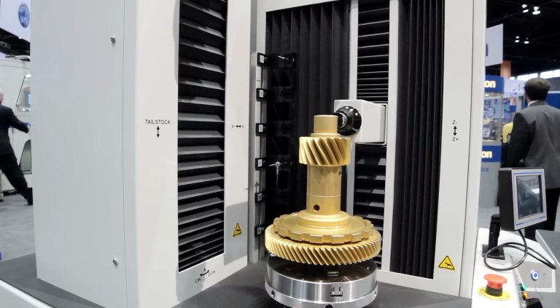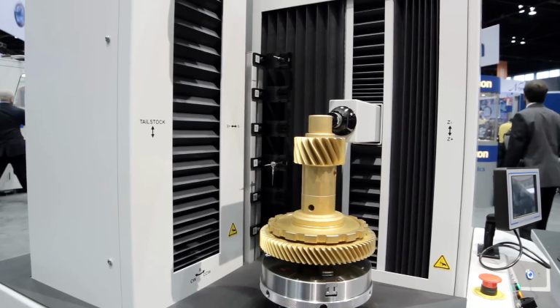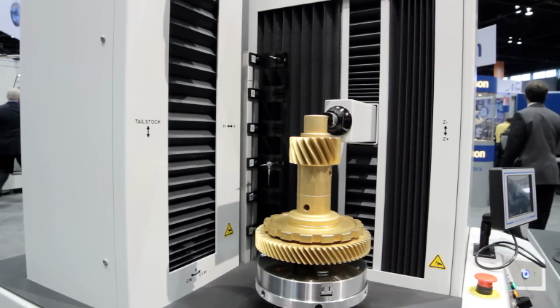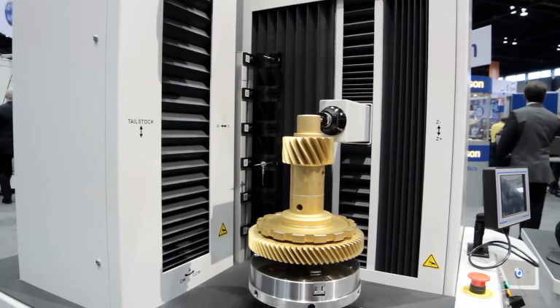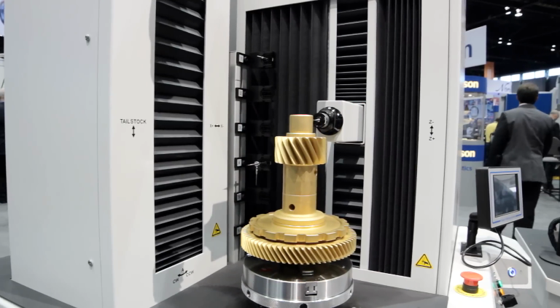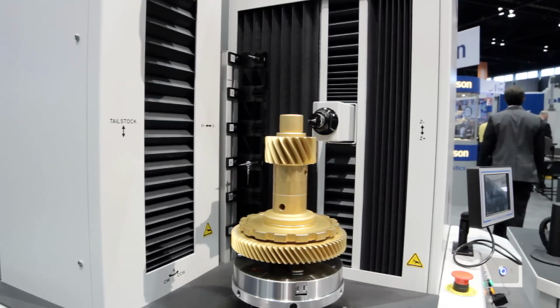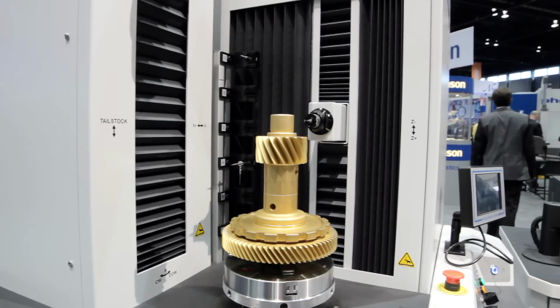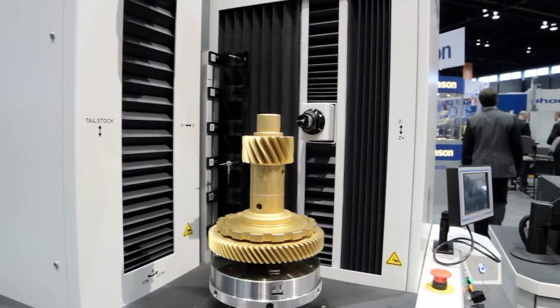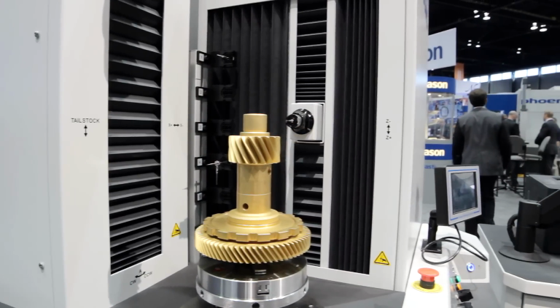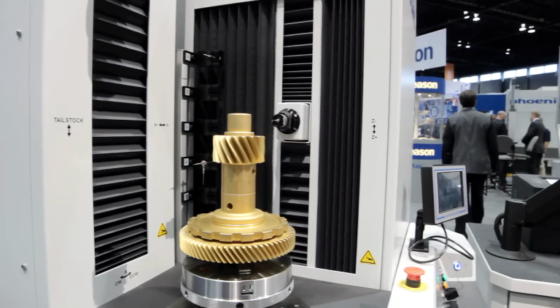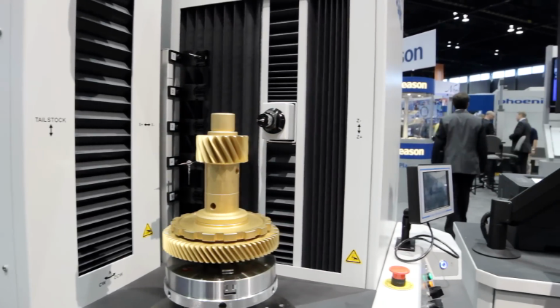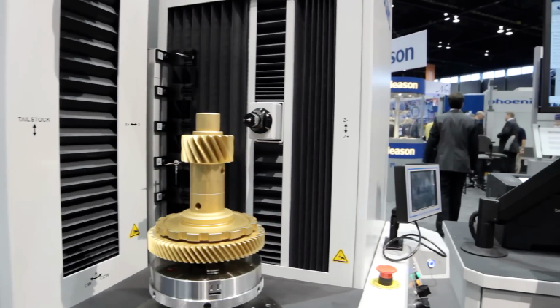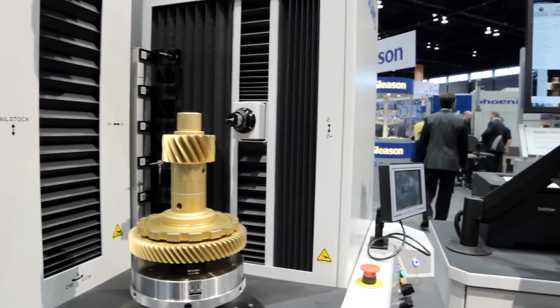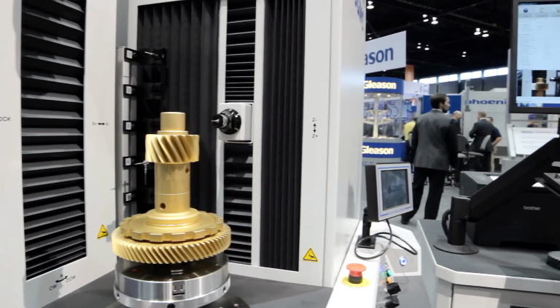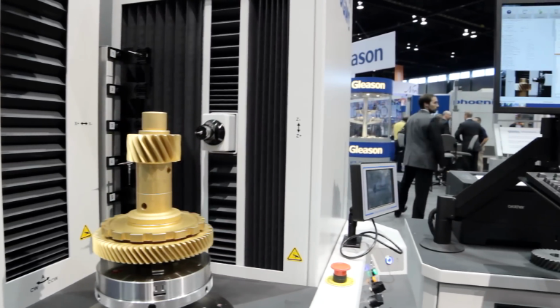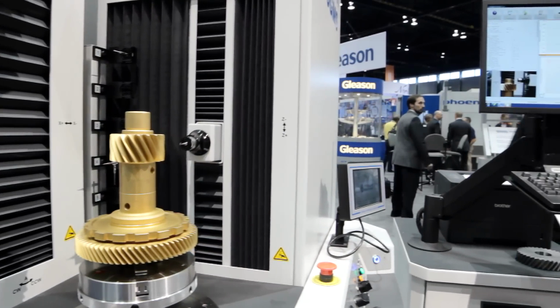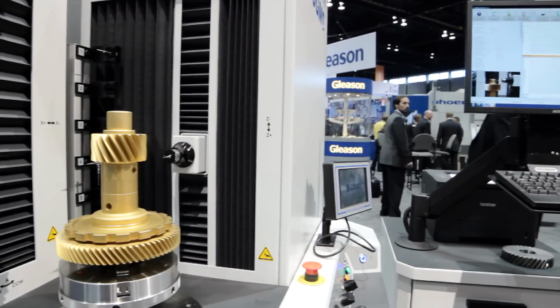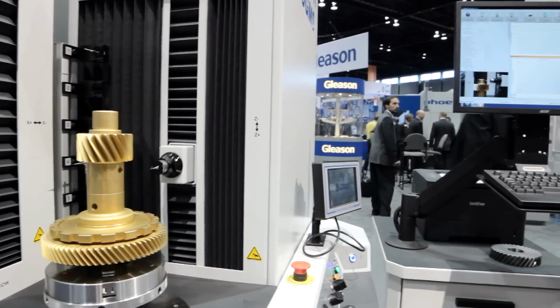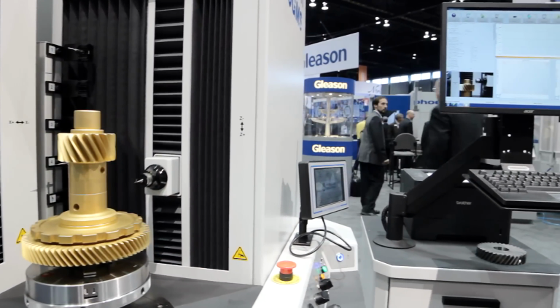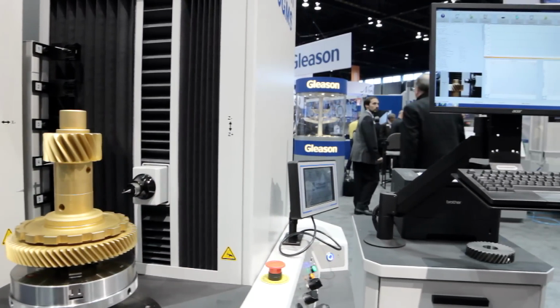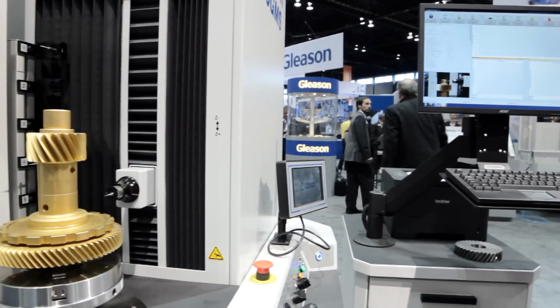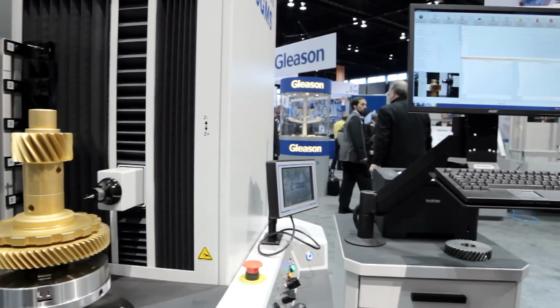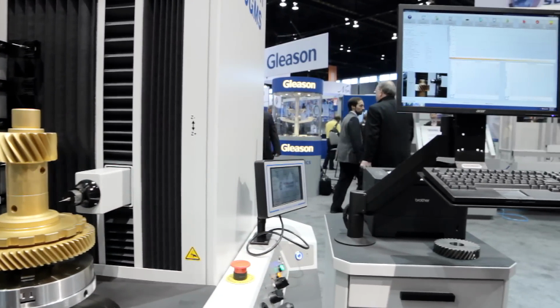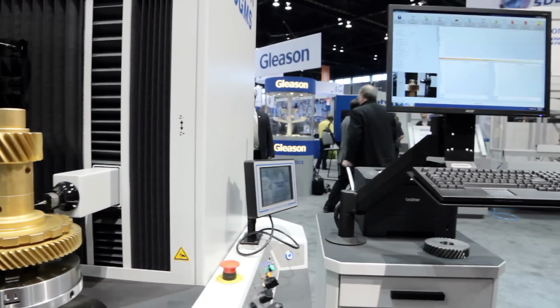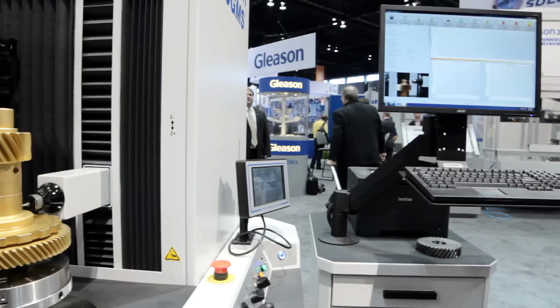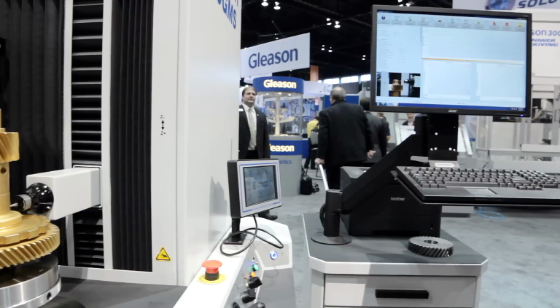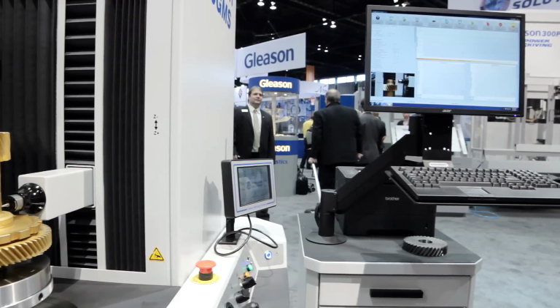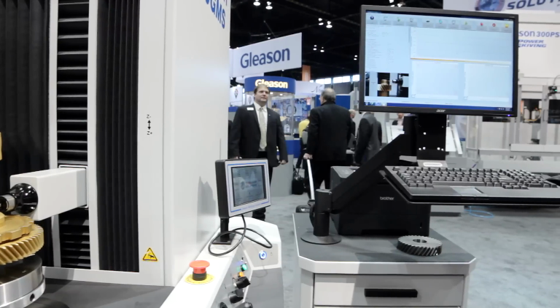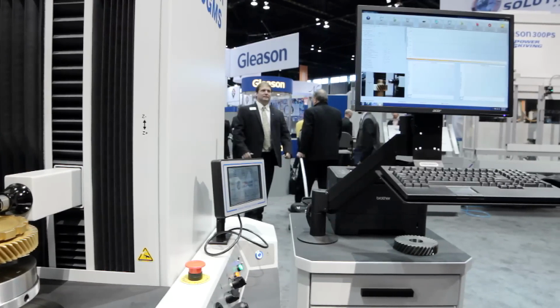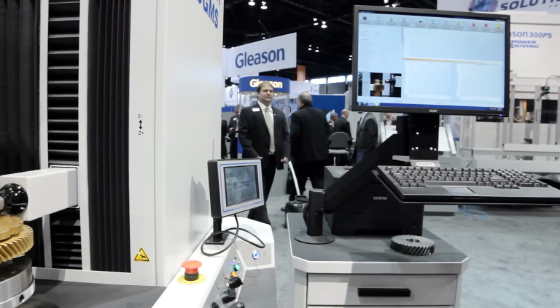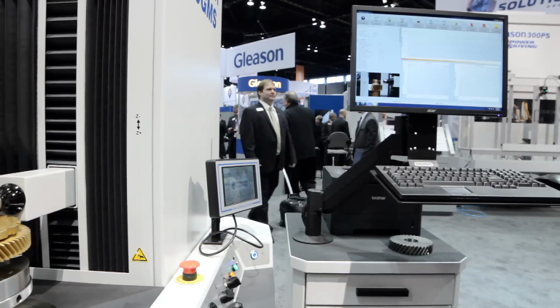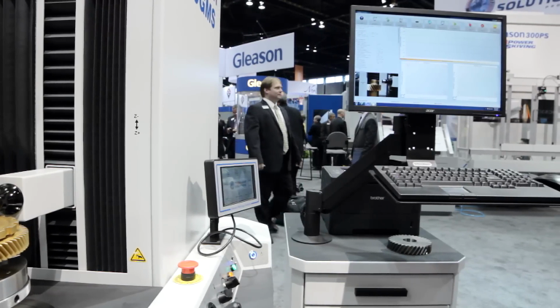This machine is also equipped with a 3D scanning probe that measures the geometry of the gear that is critical to its performance.